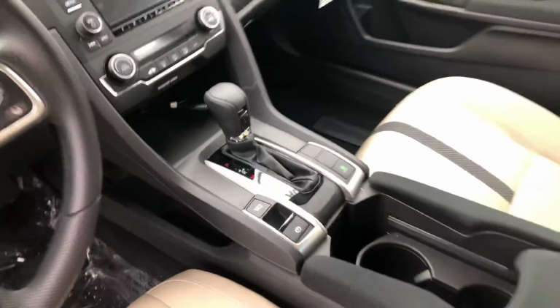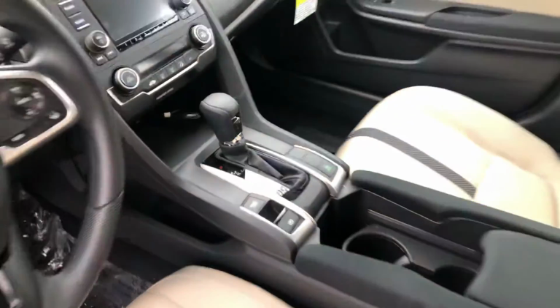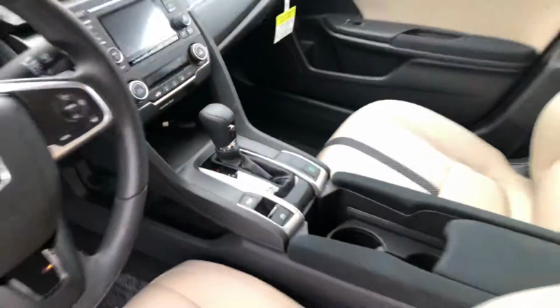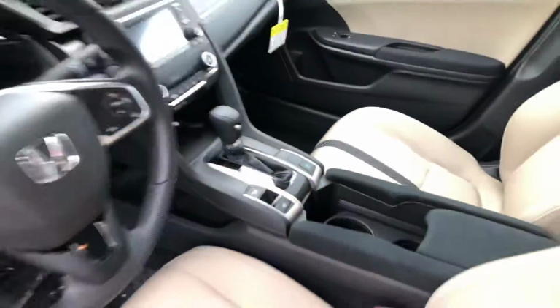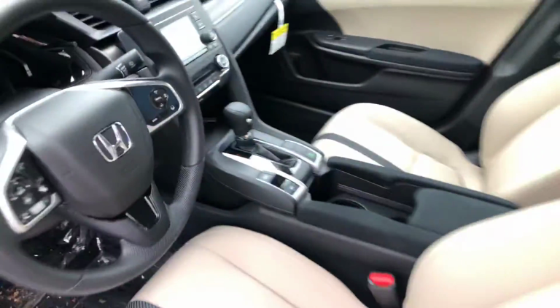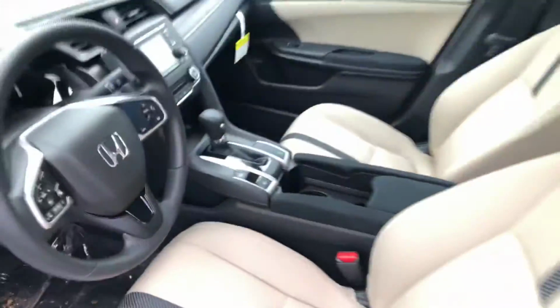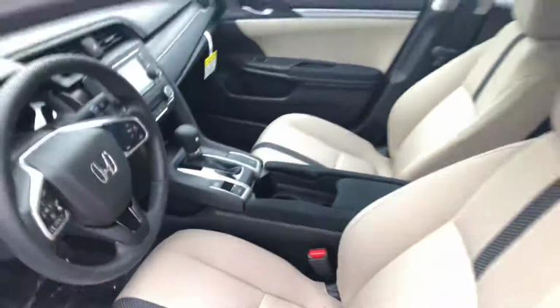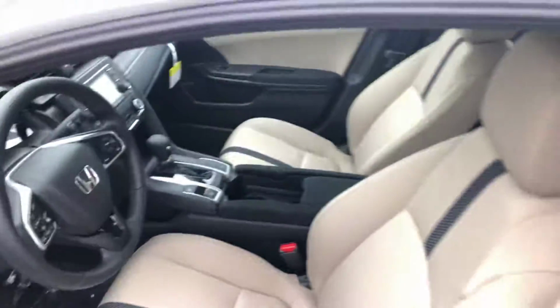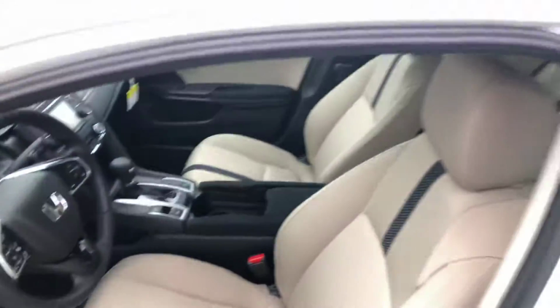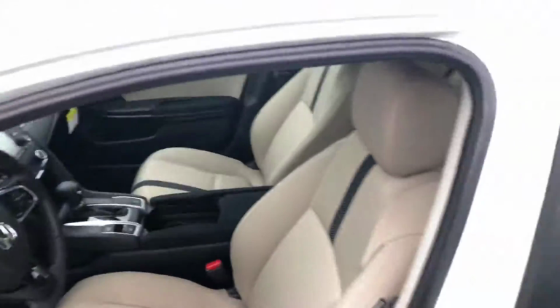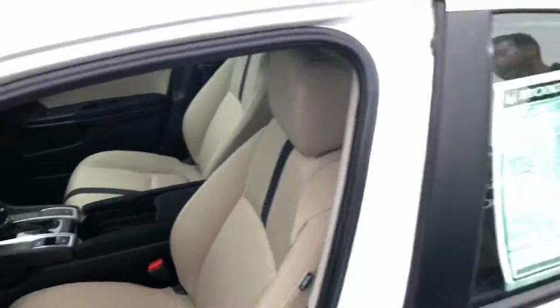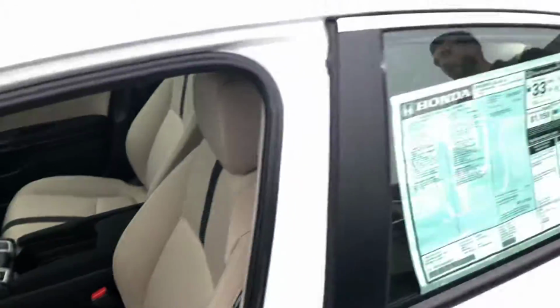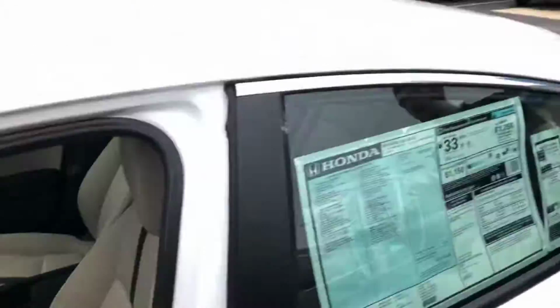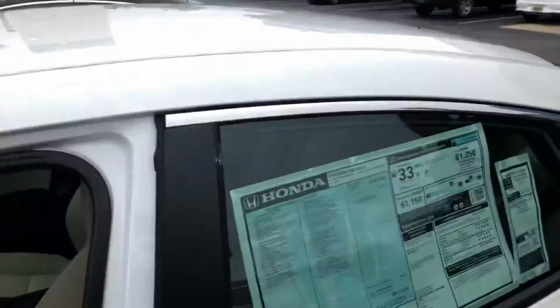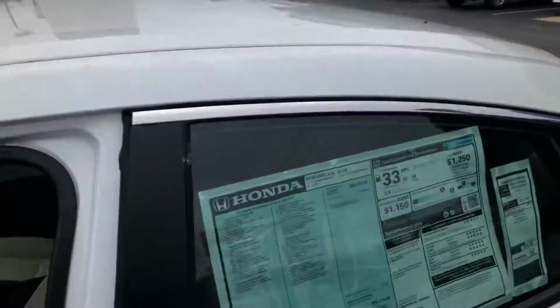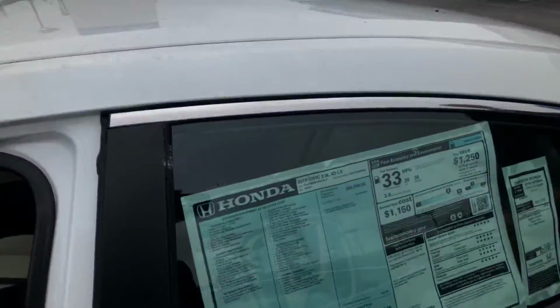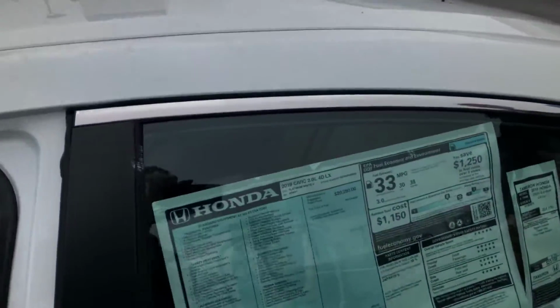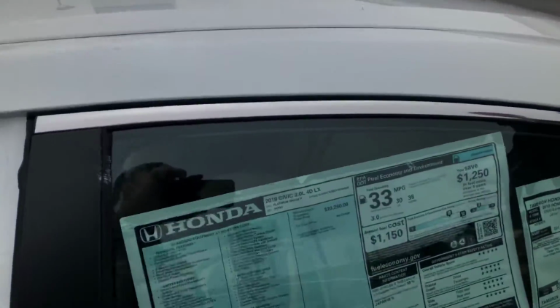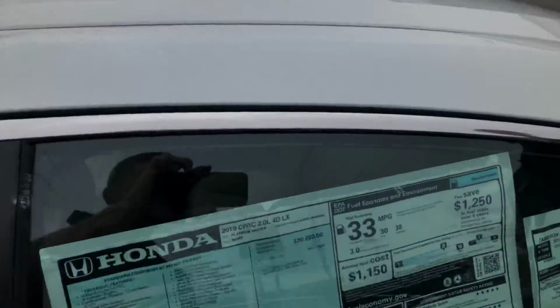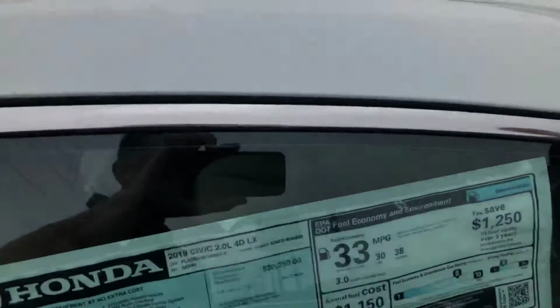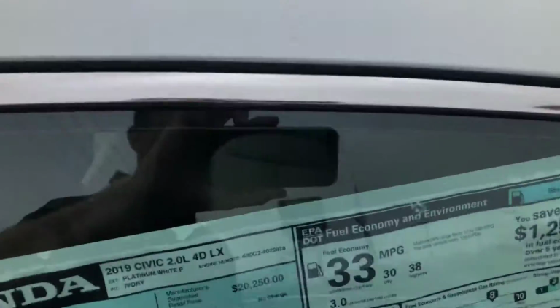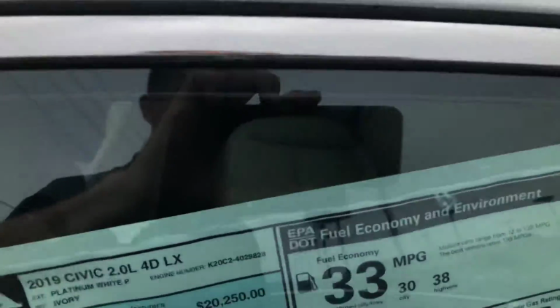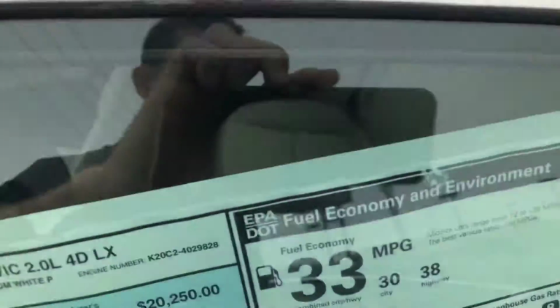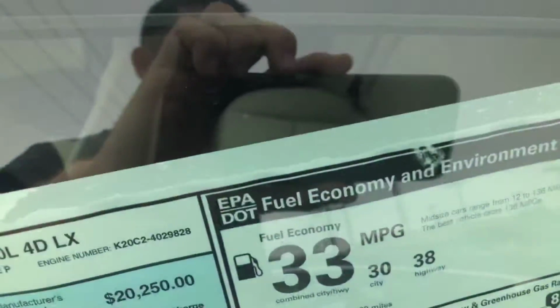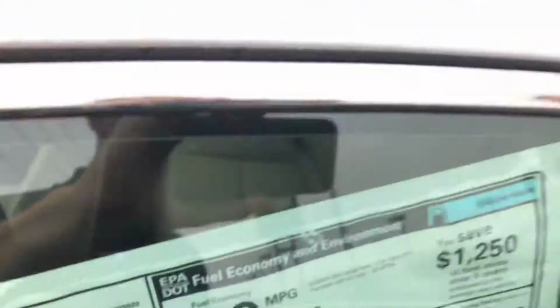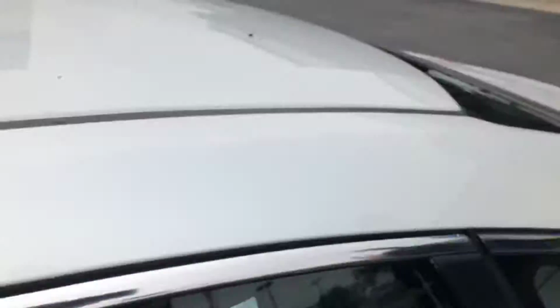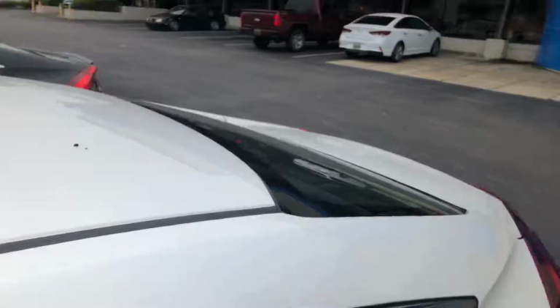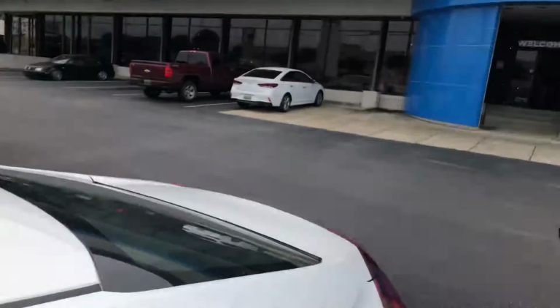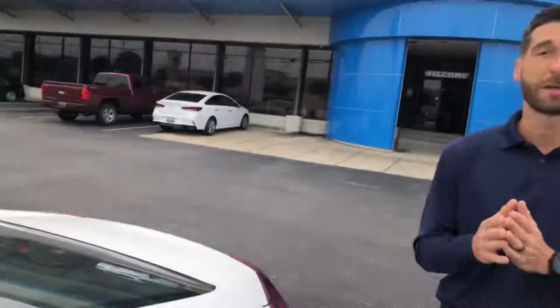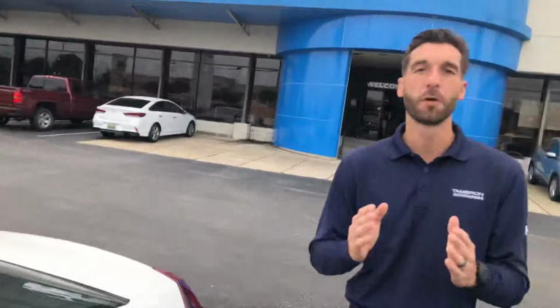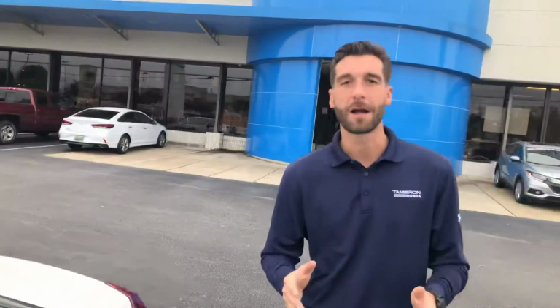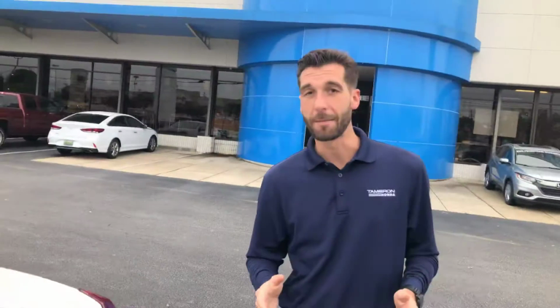This vehicle is going to get 38 miles per gallon on the highway and 30 in the city — amazing fuel economy.